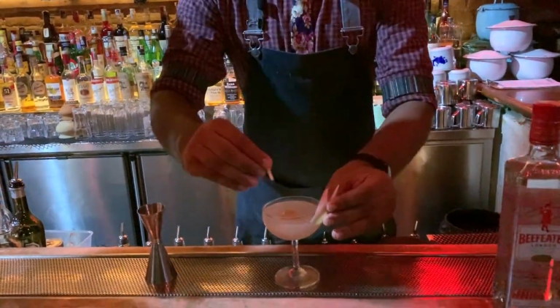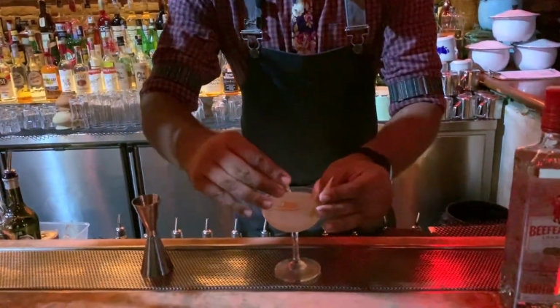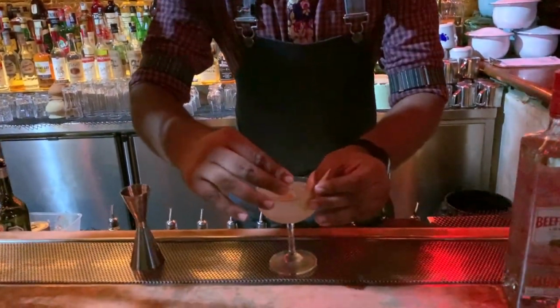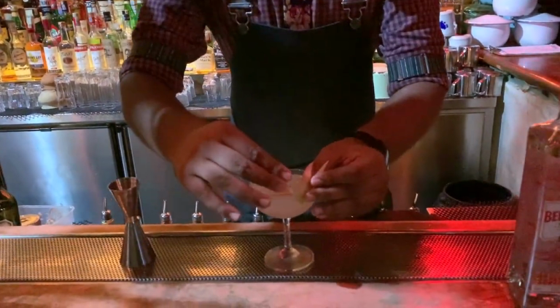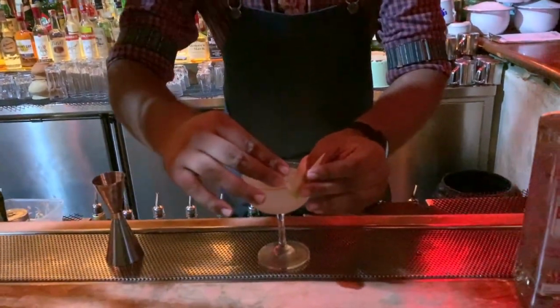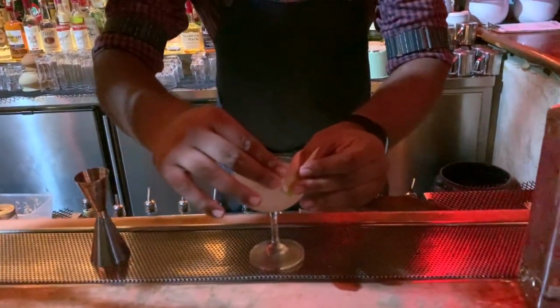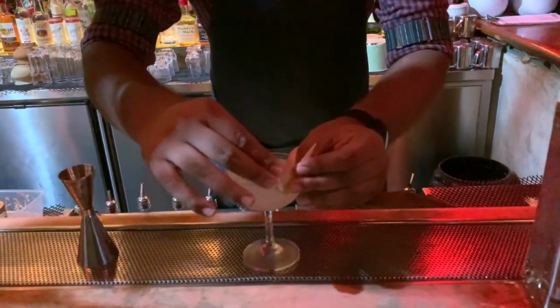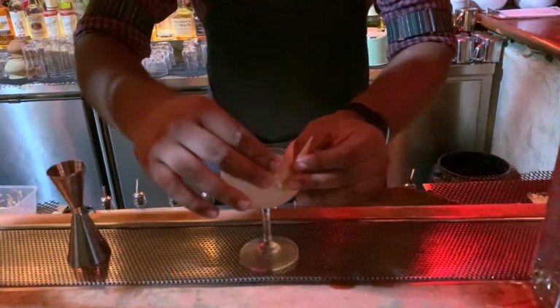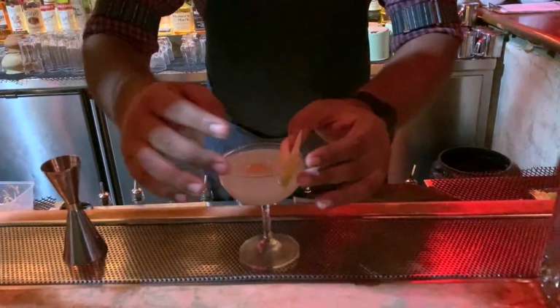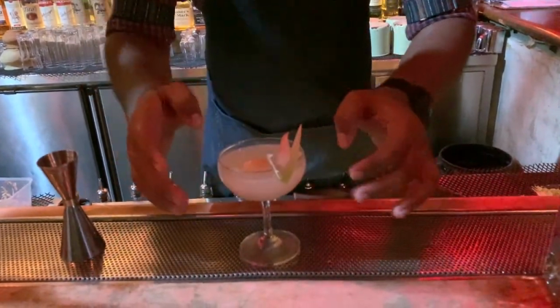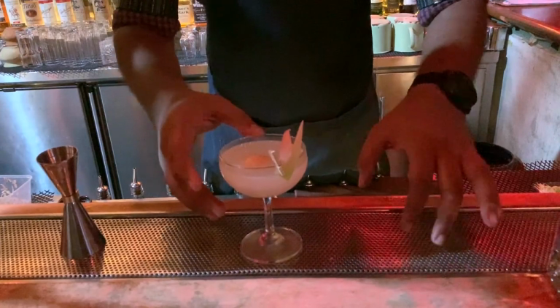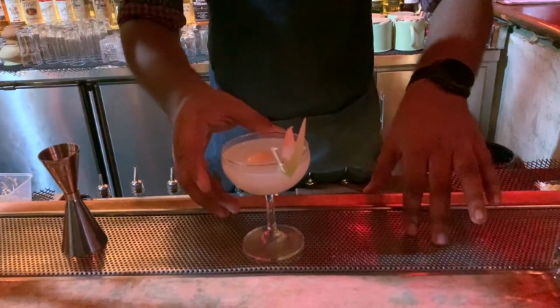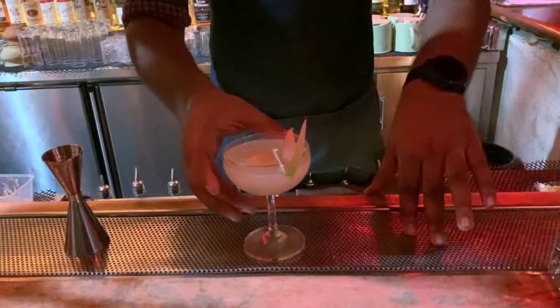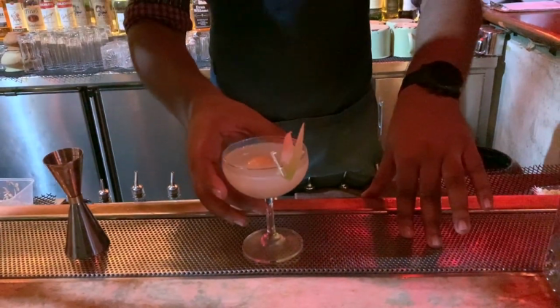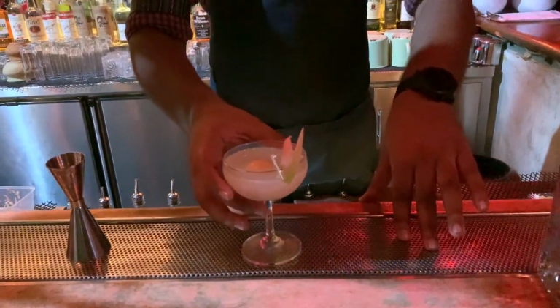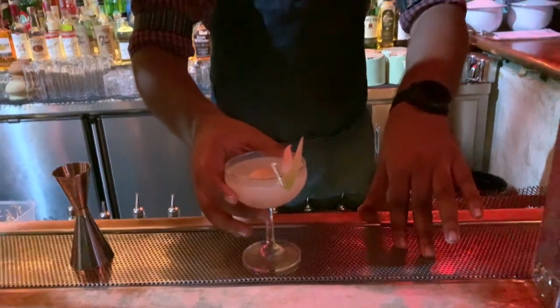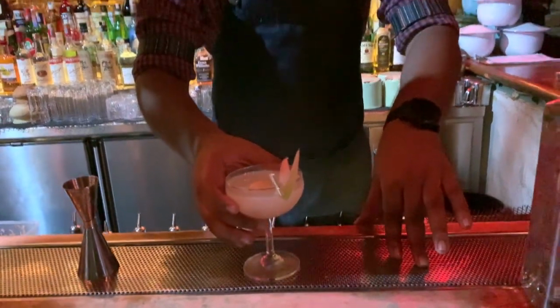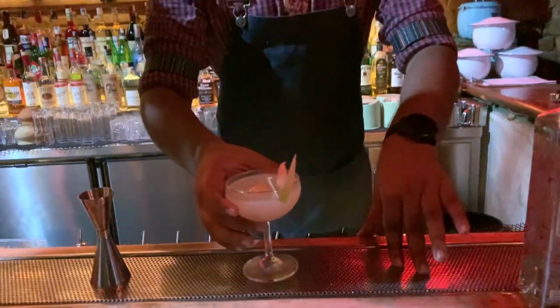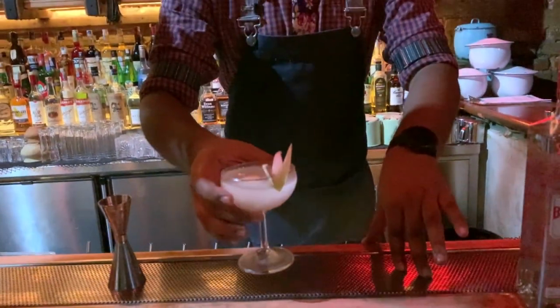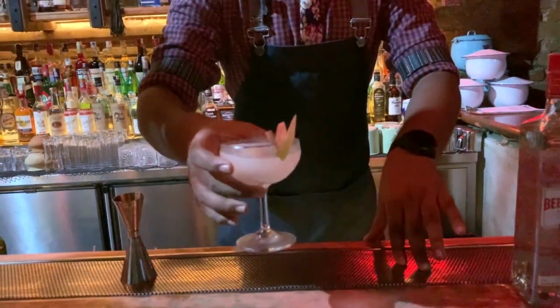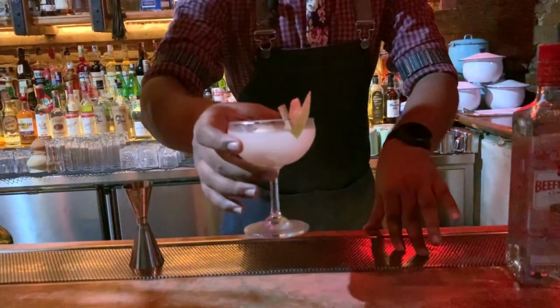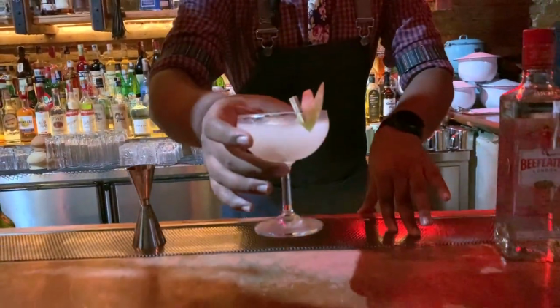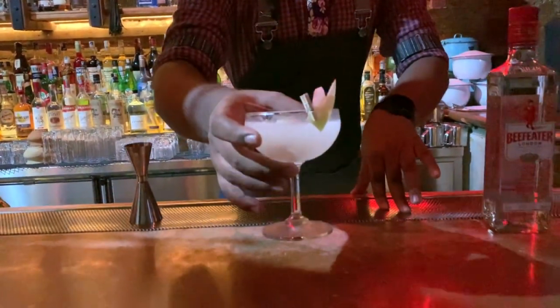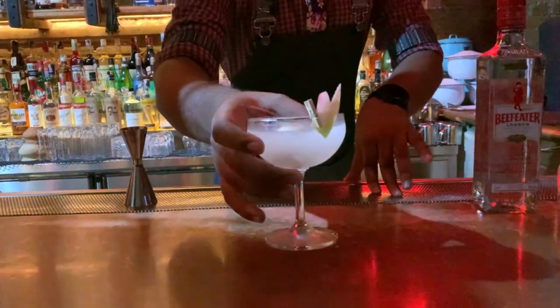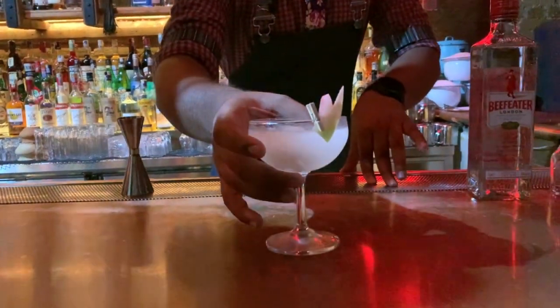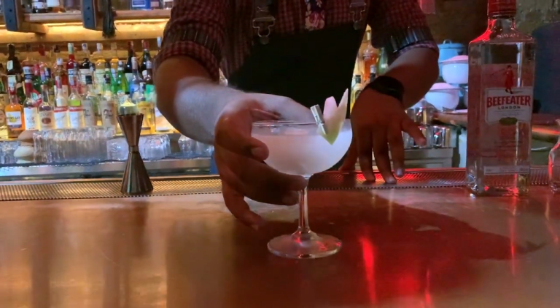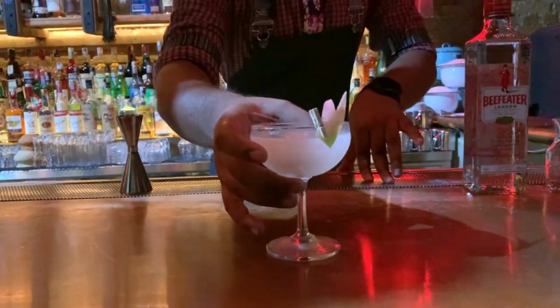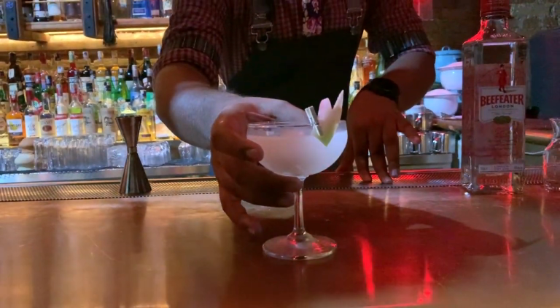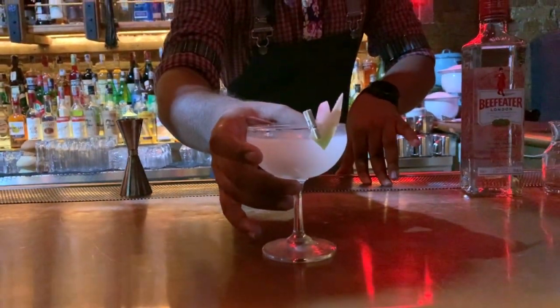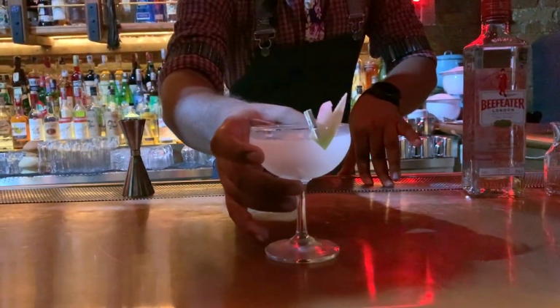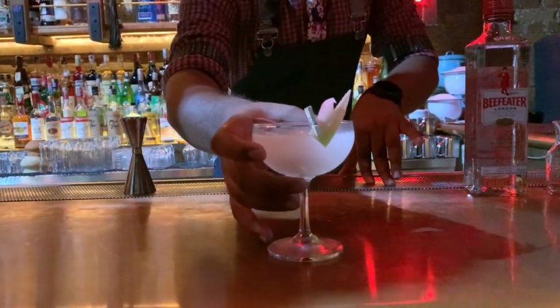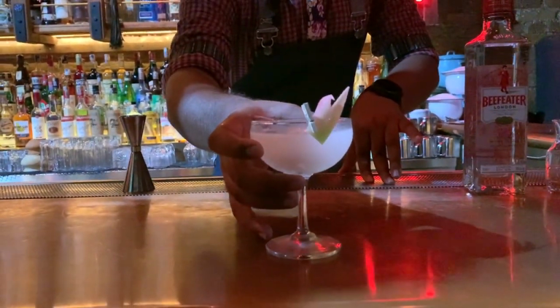And a wing of tart ginger flower. There you go, there you have it — Lychee No. 3. Thank you.